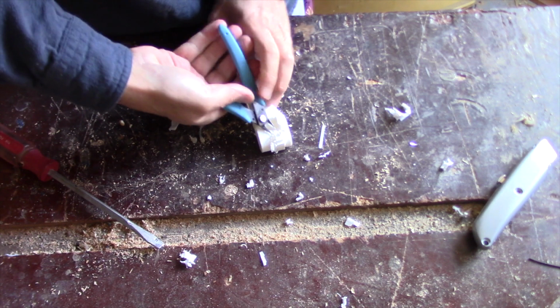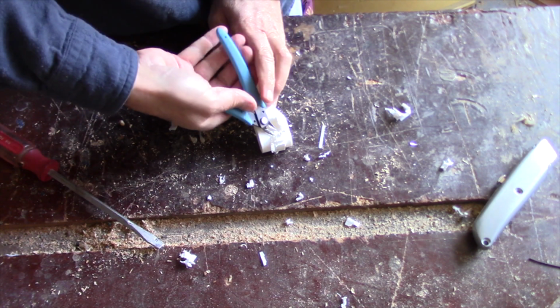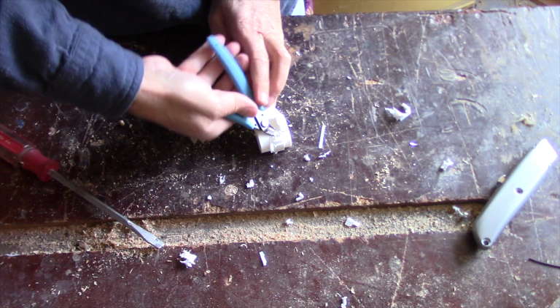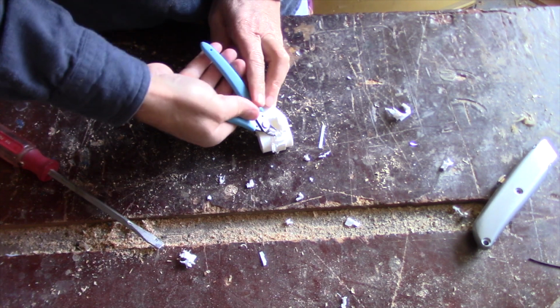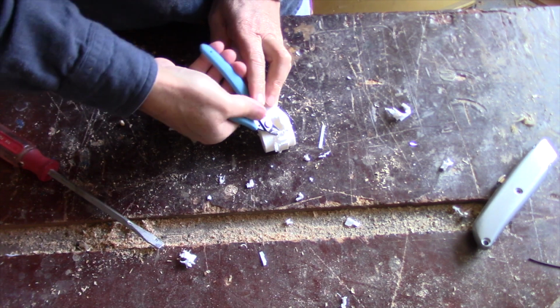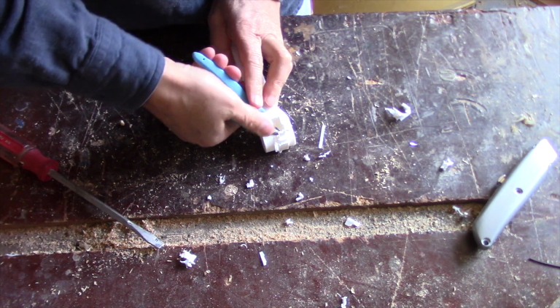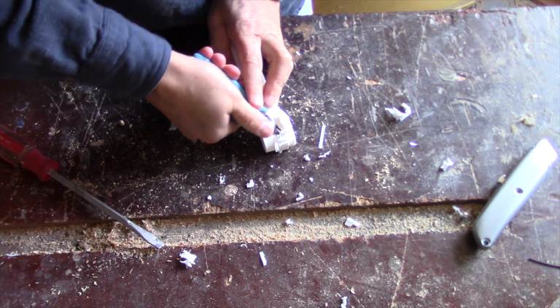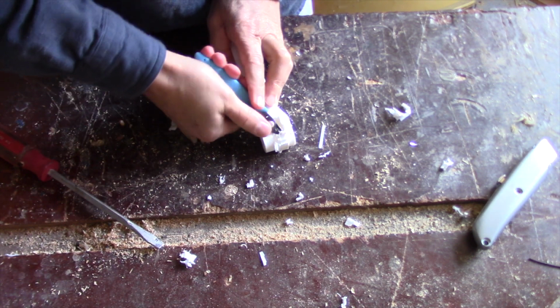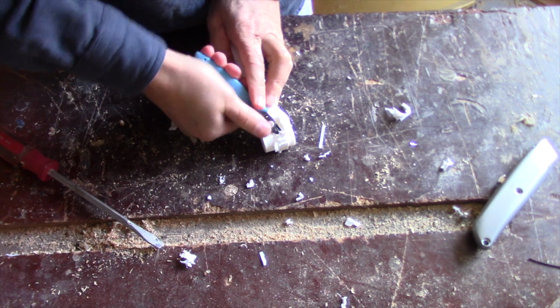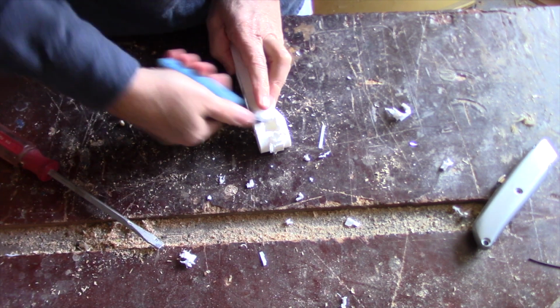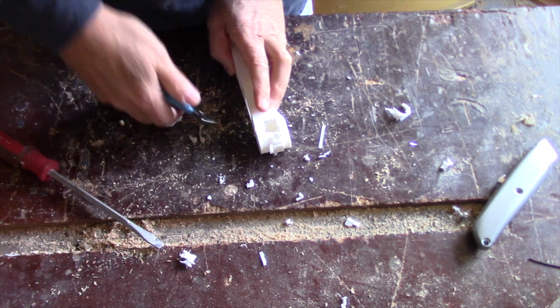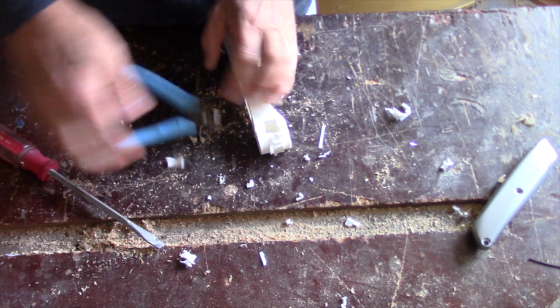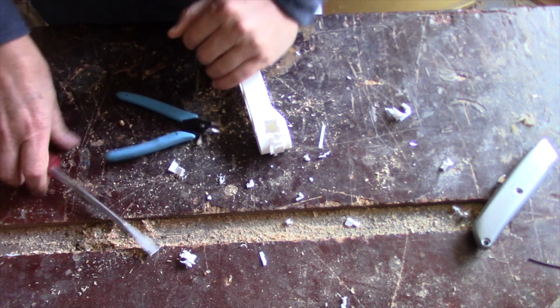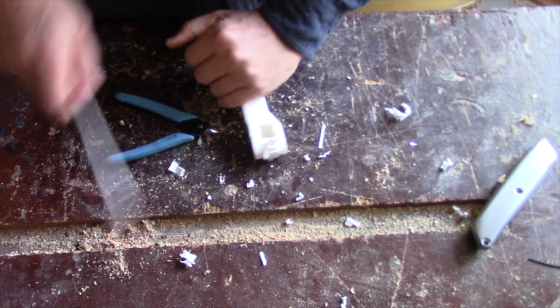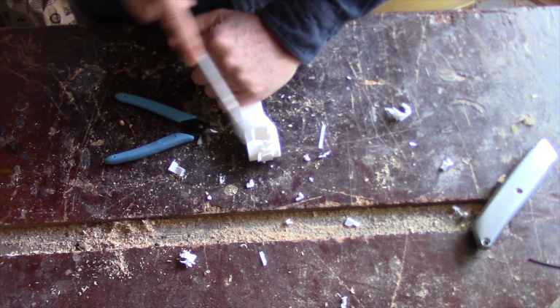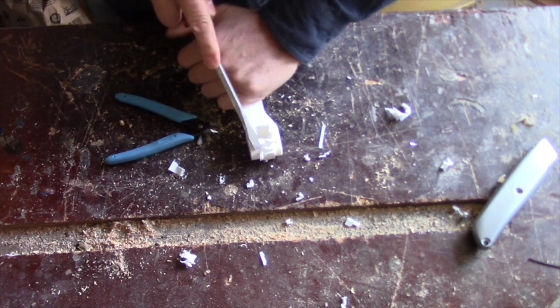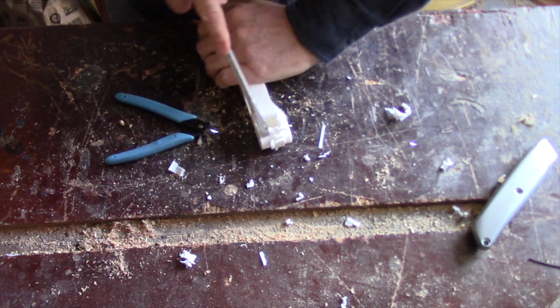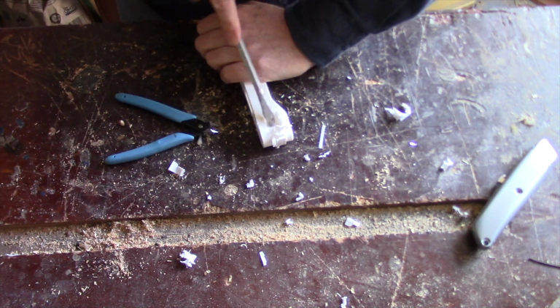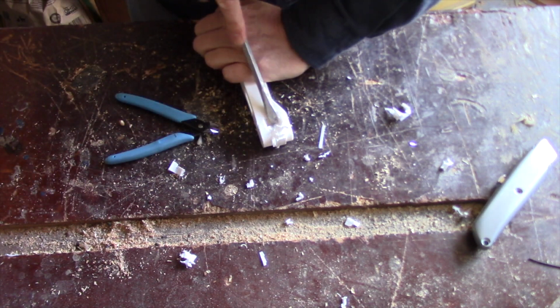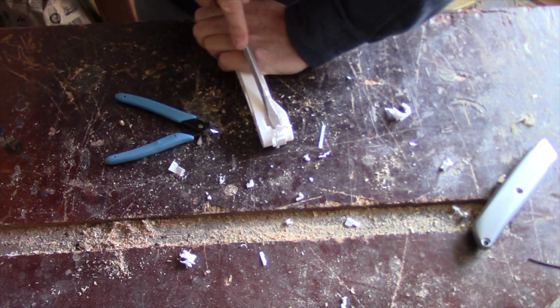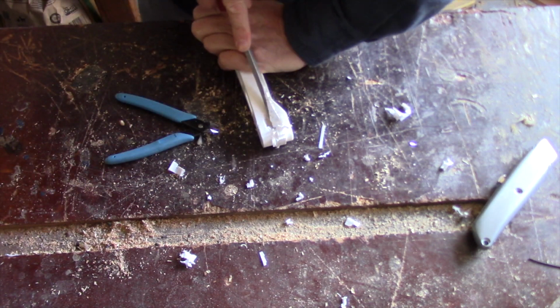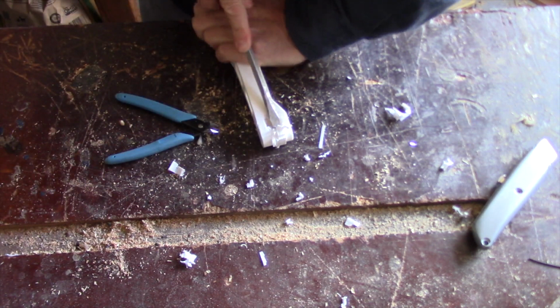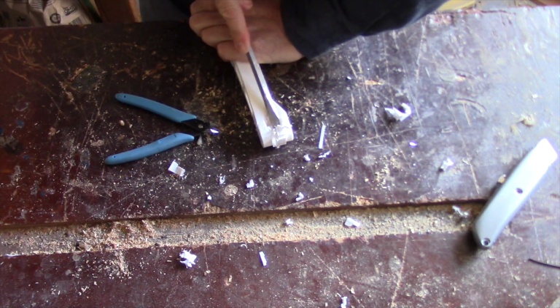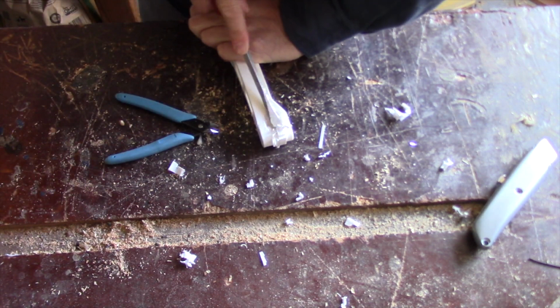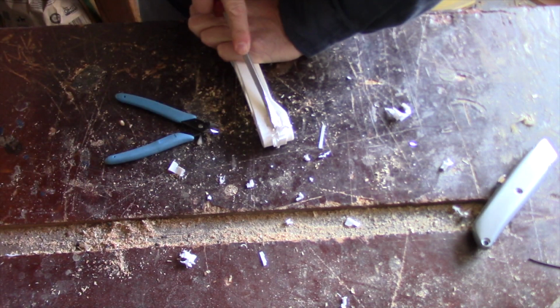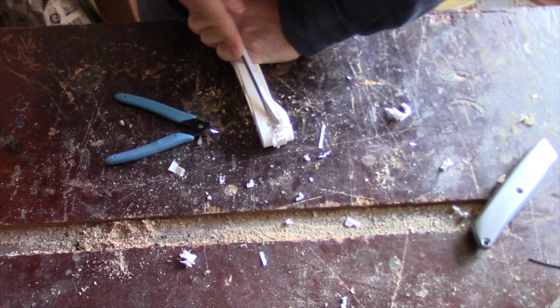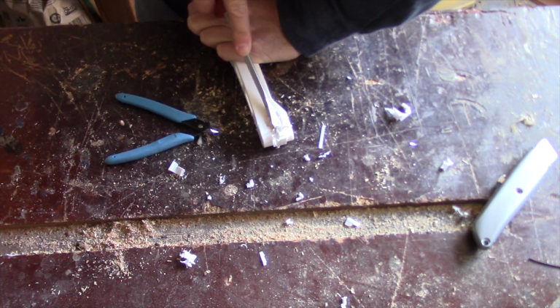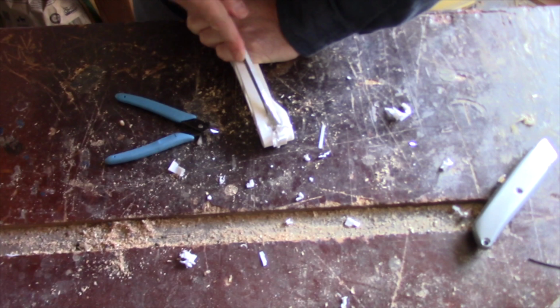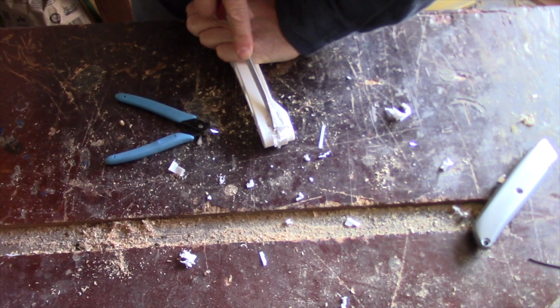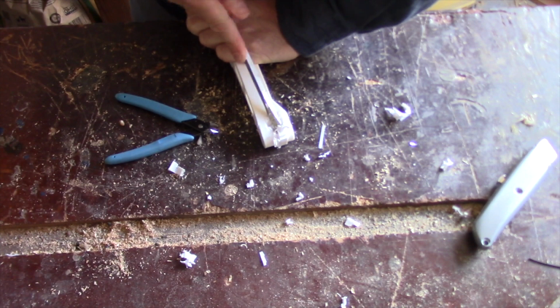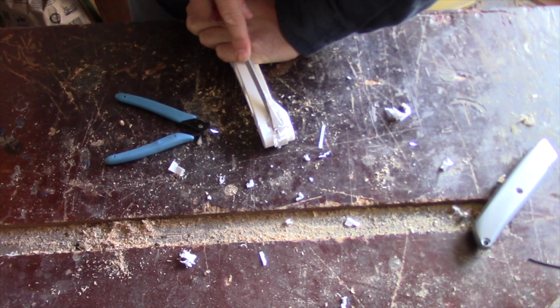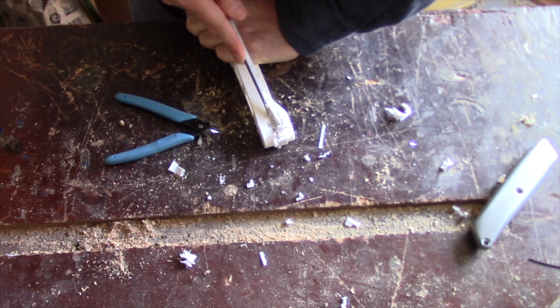Now the next step is to take the nippers and snip the inside so that I can weaken the structure in the middle.